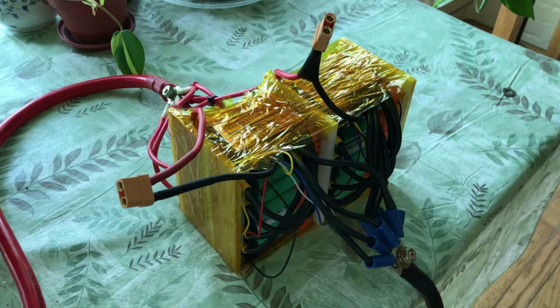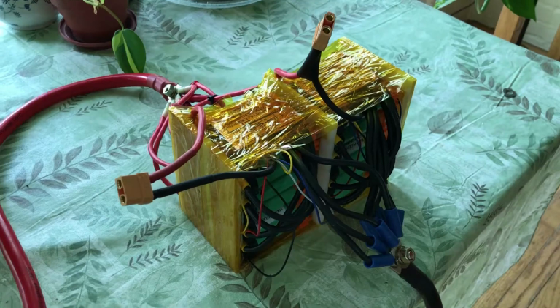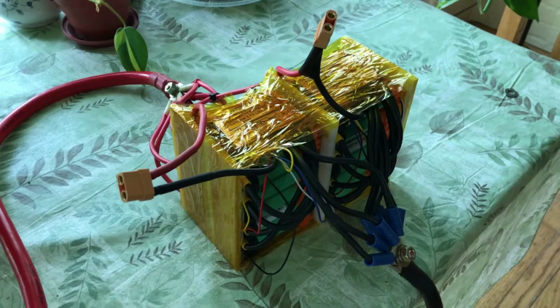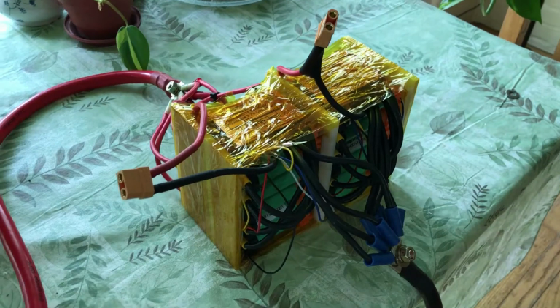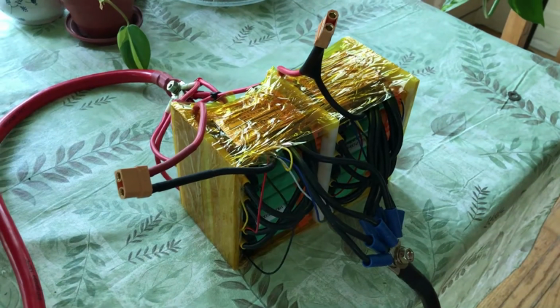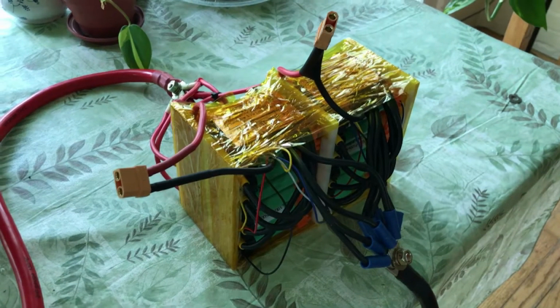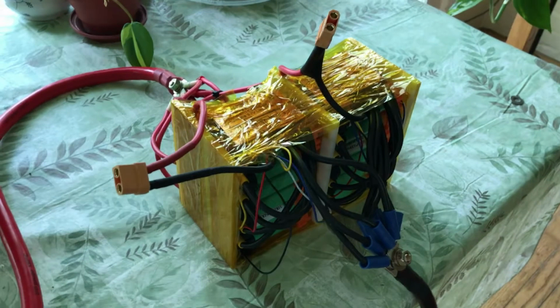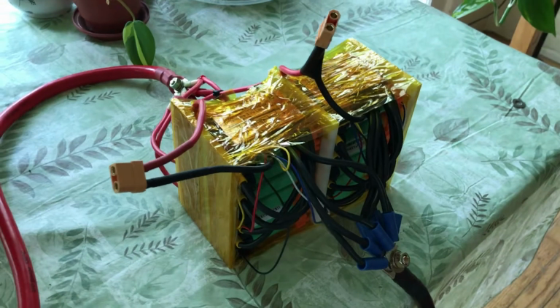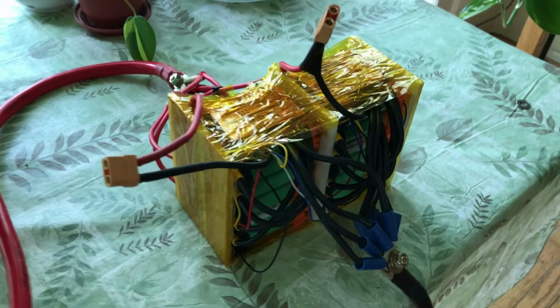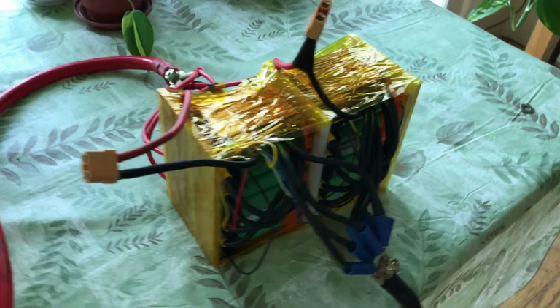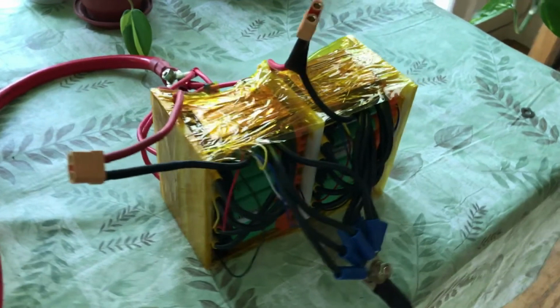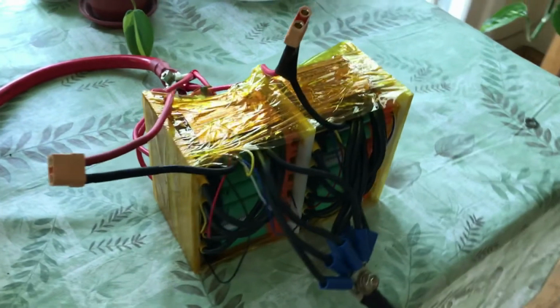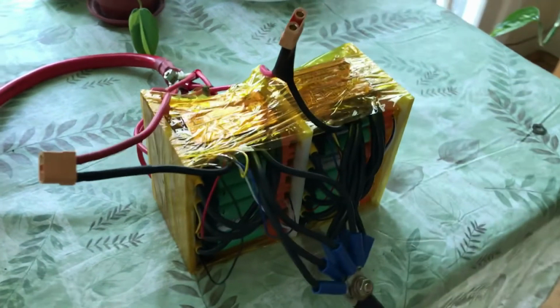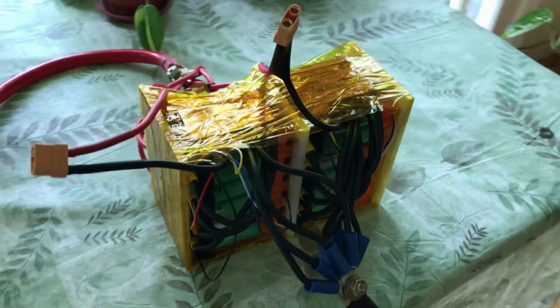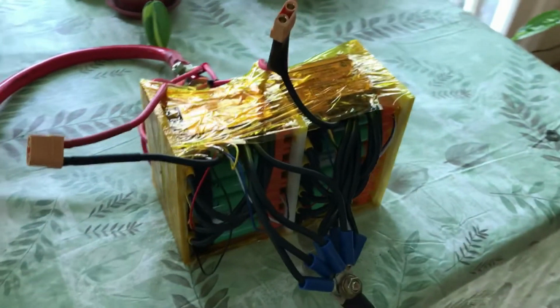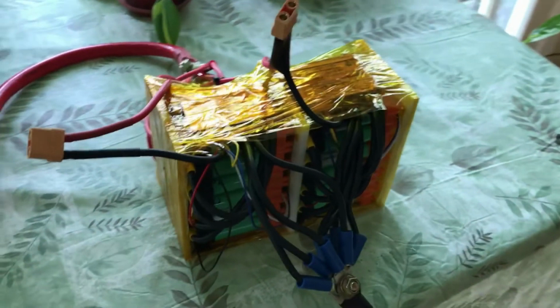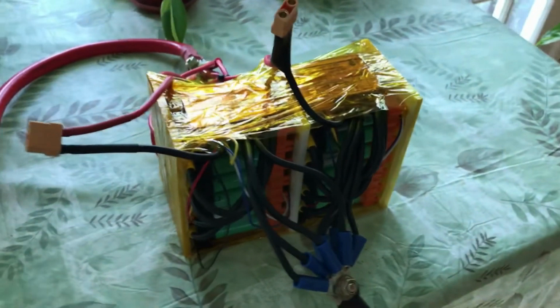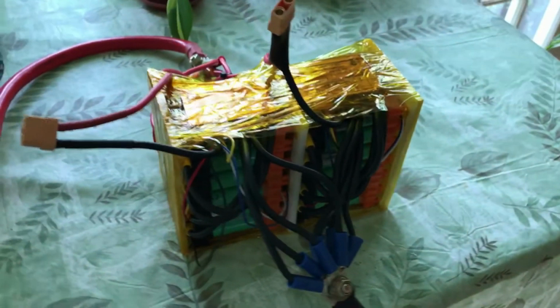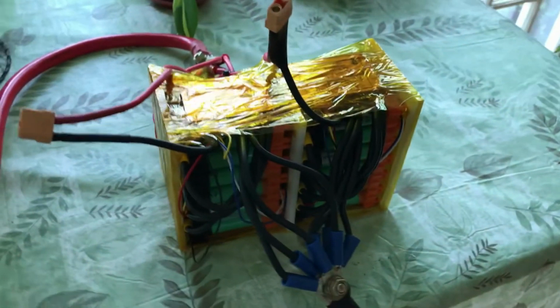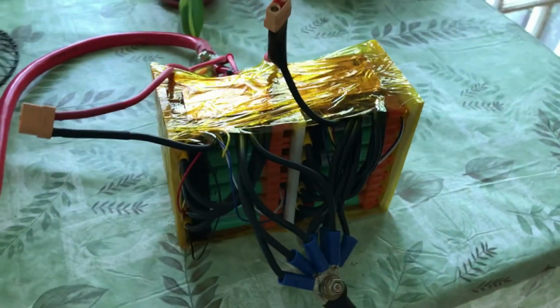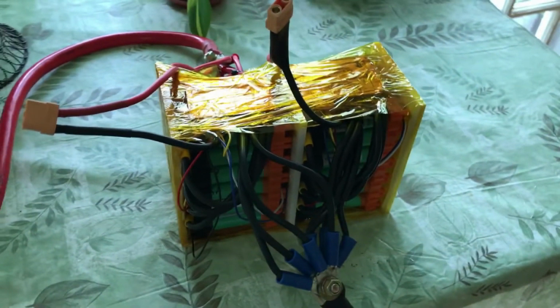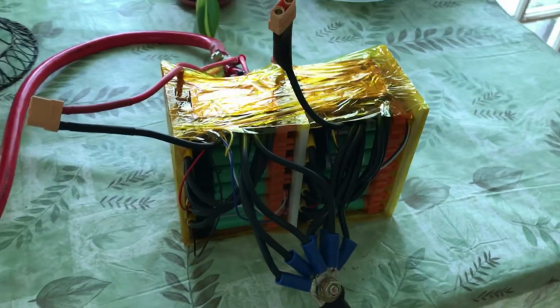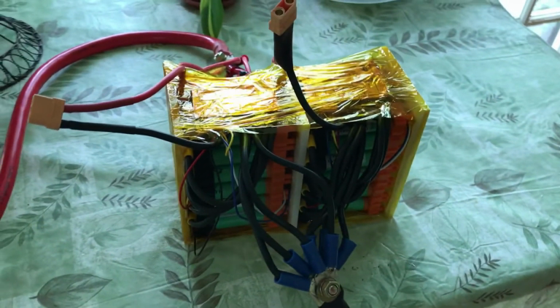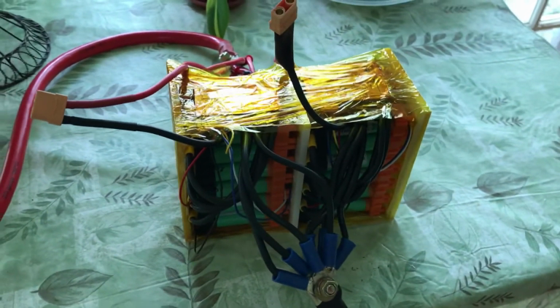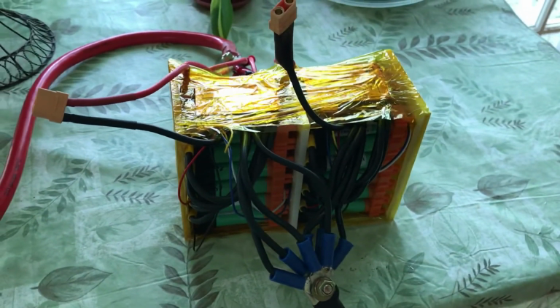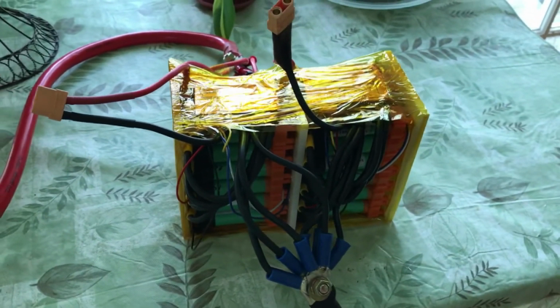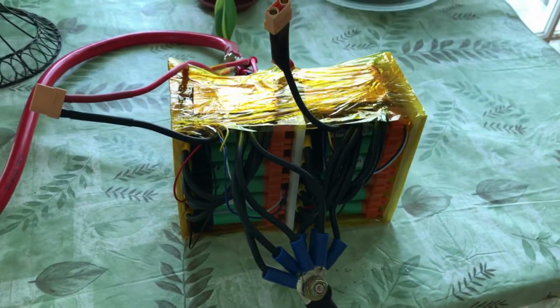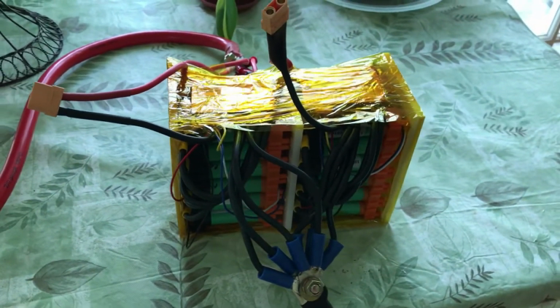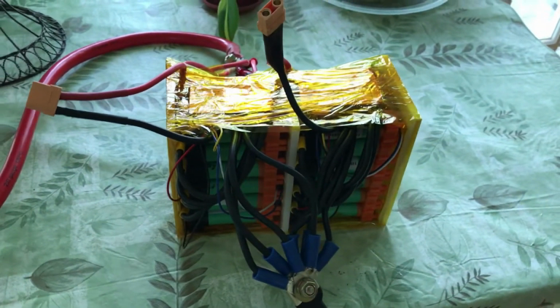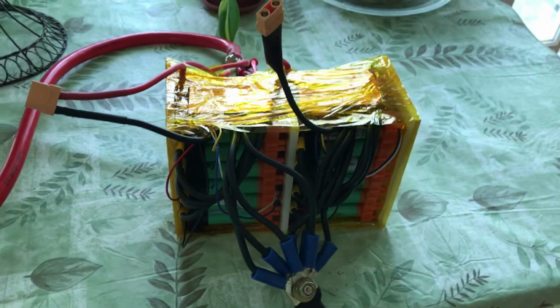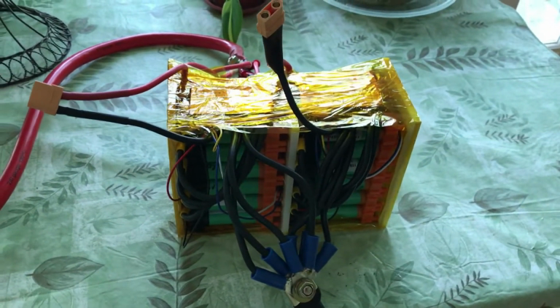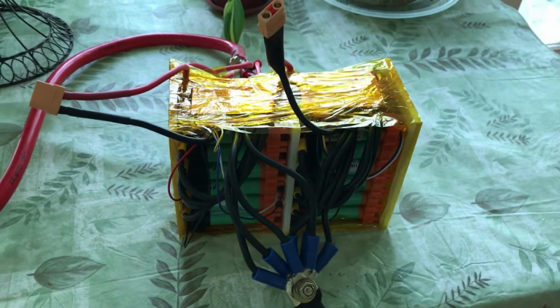This is a lithium-ion battery that I made using 18650 cells and the Vruzend kit.